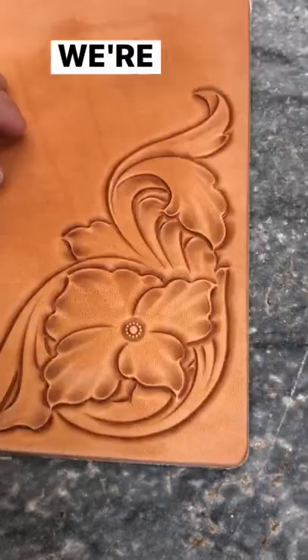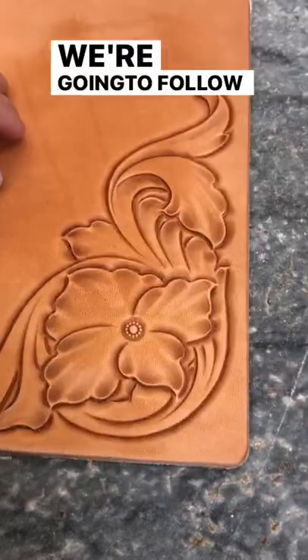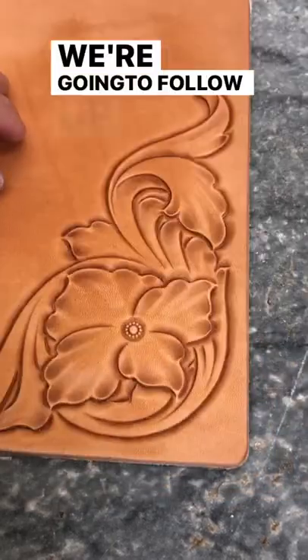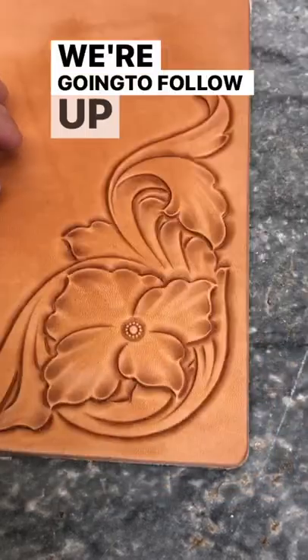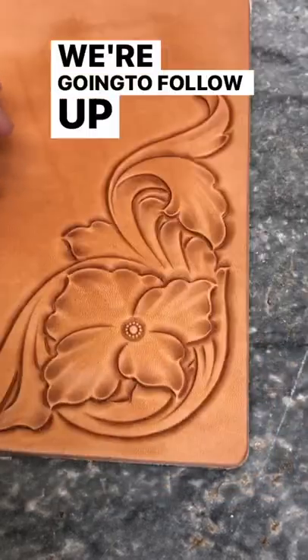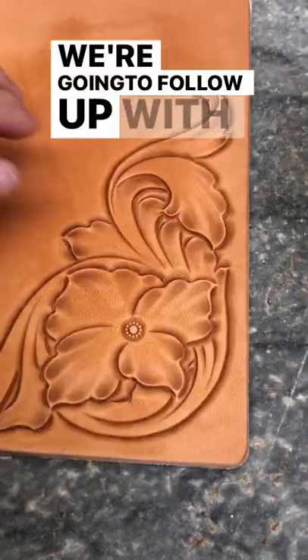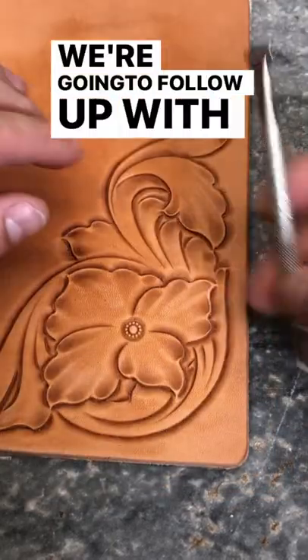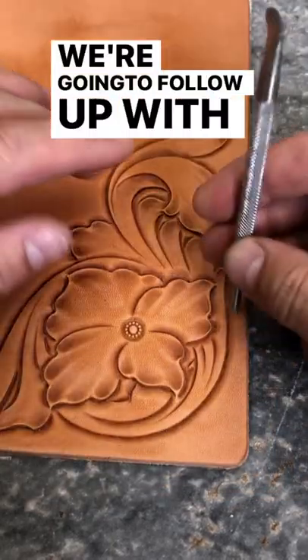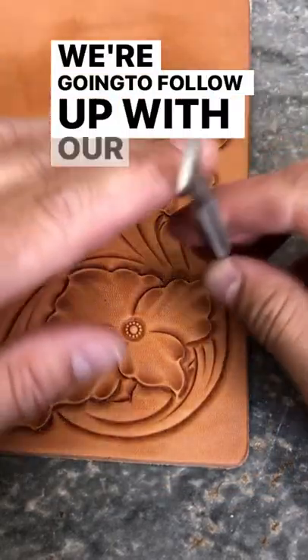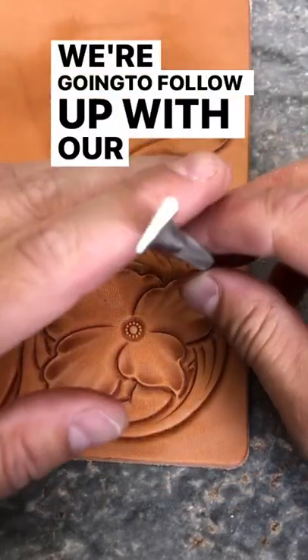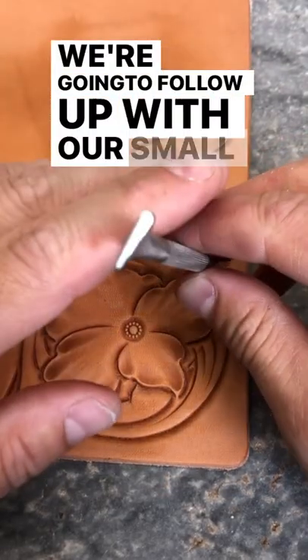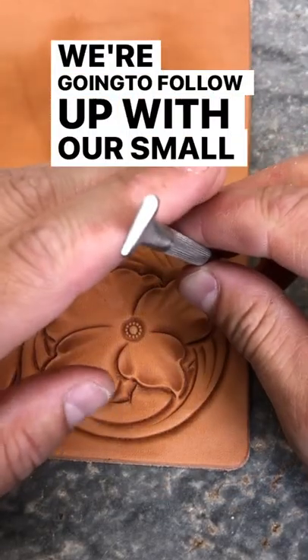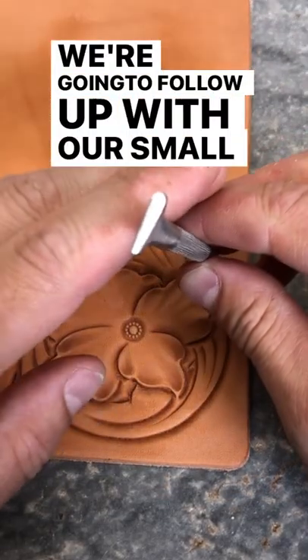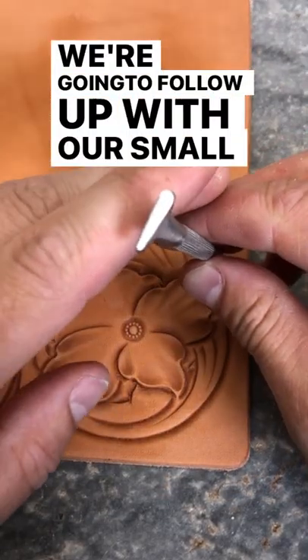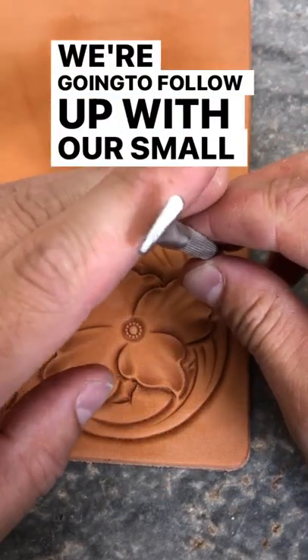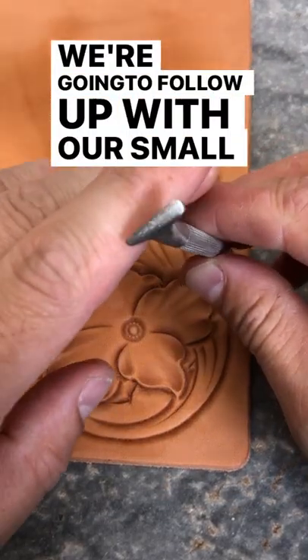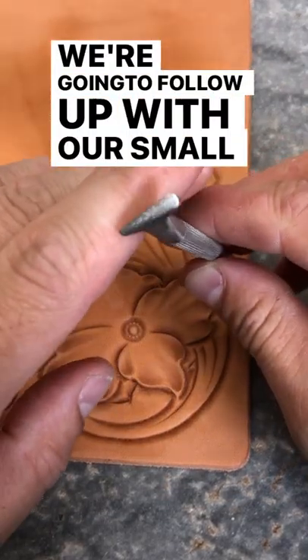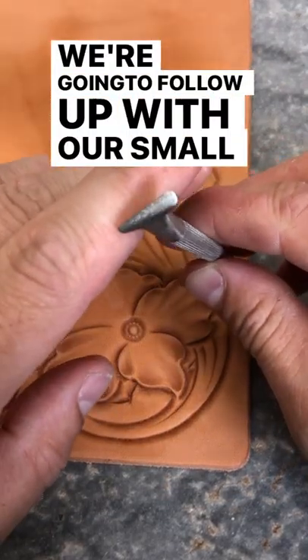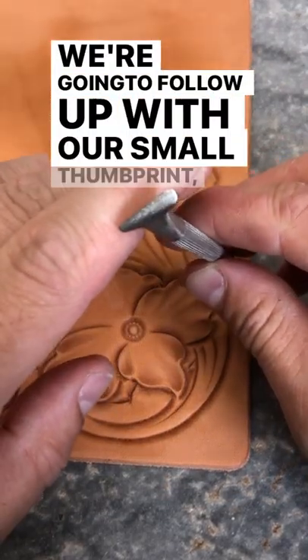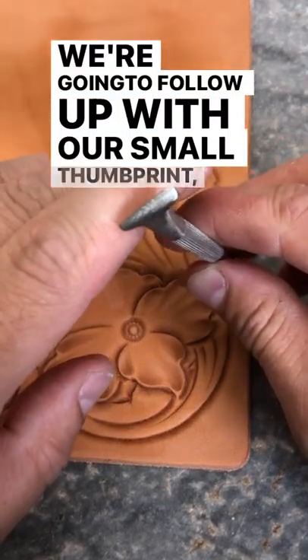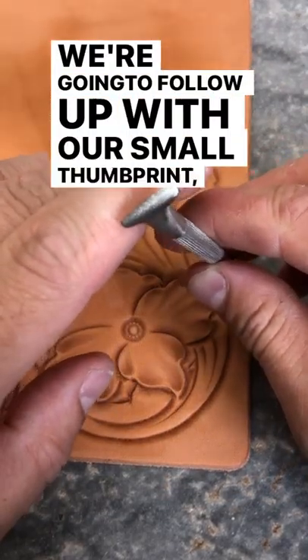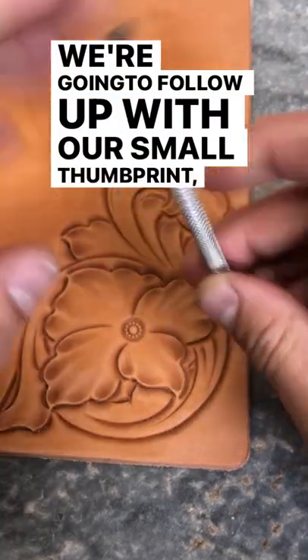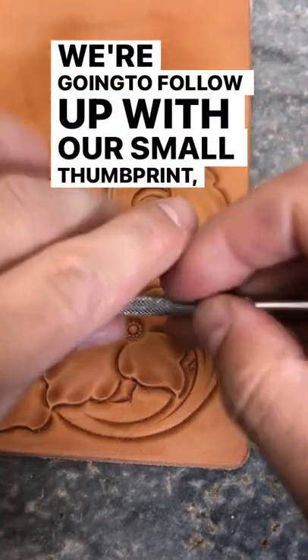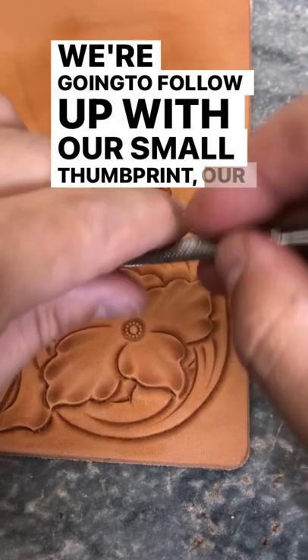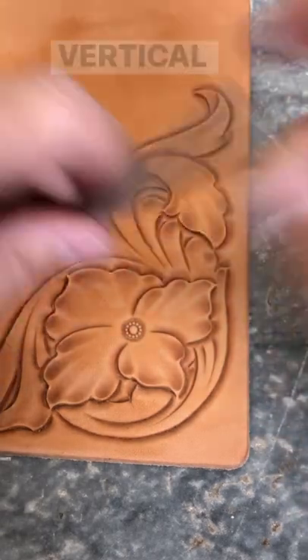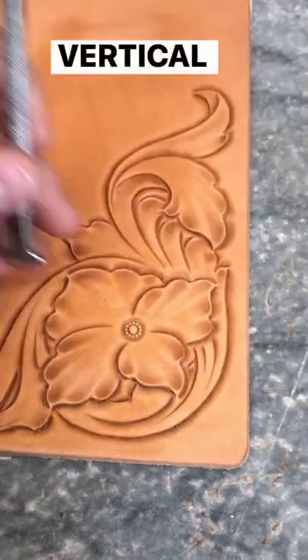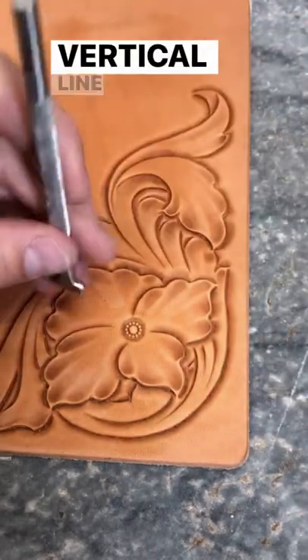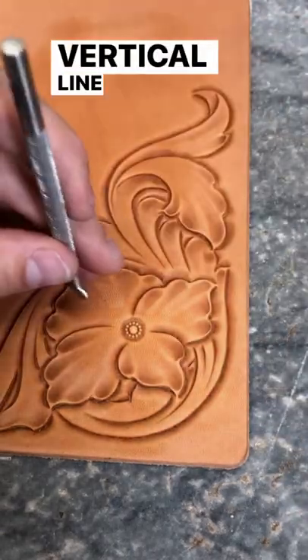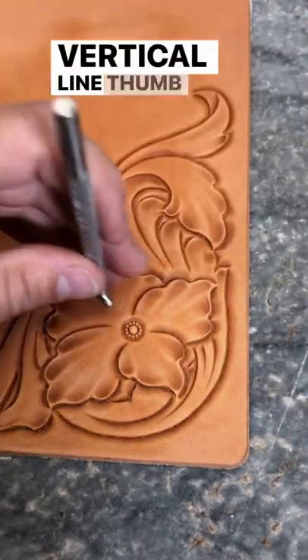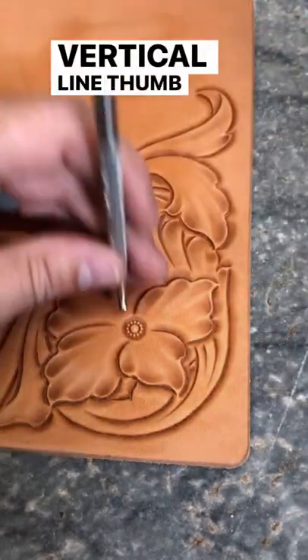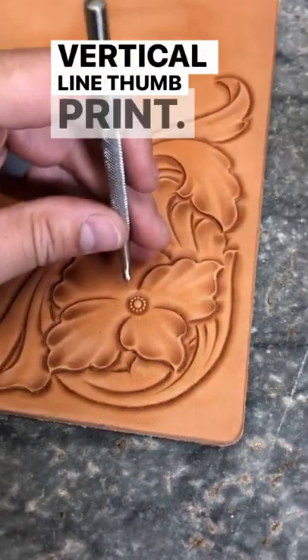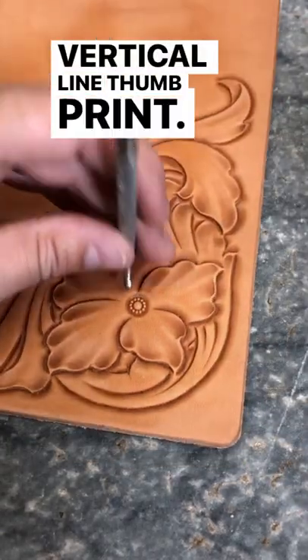We're going to follow up with our small thumbprint — our vertical line thumbprint.